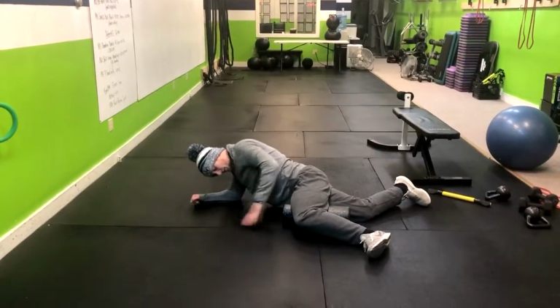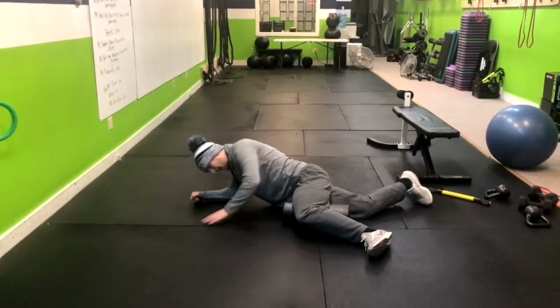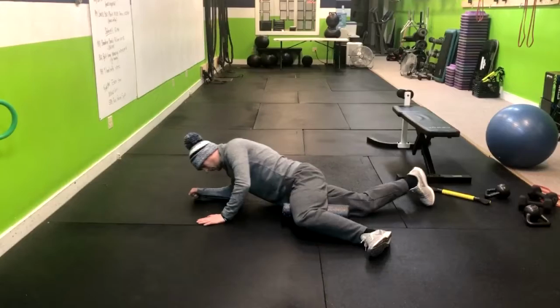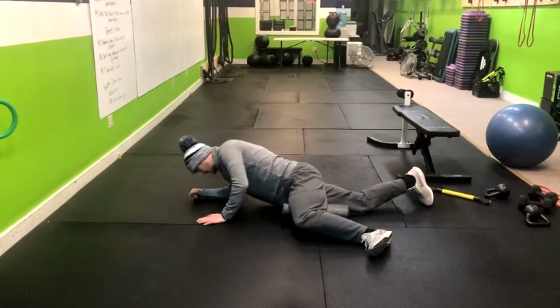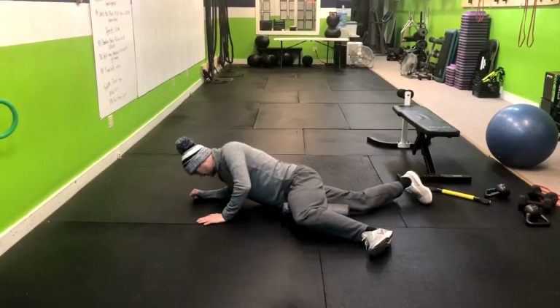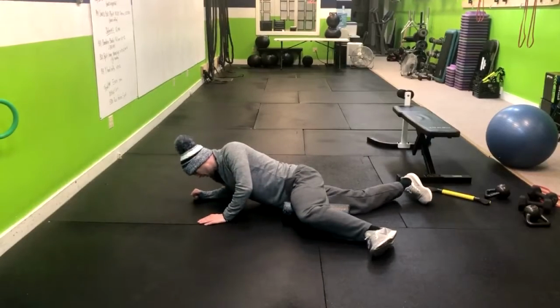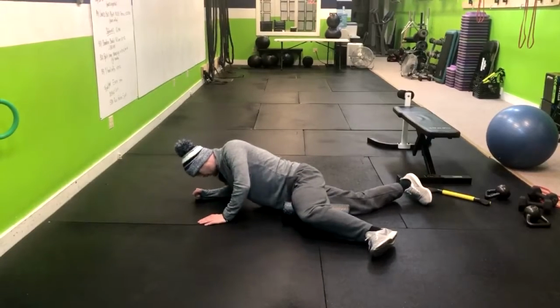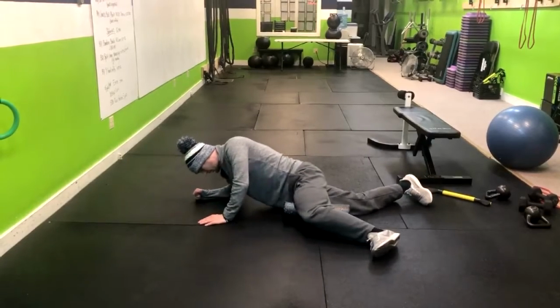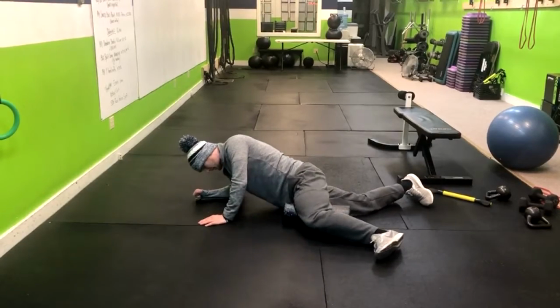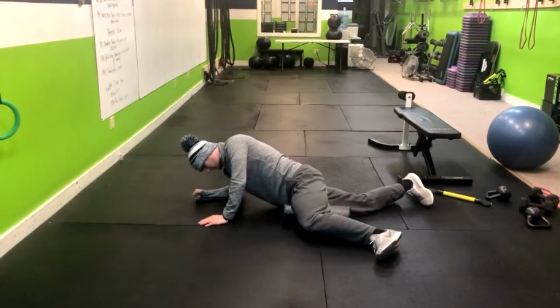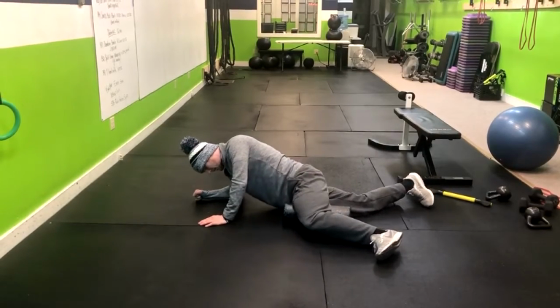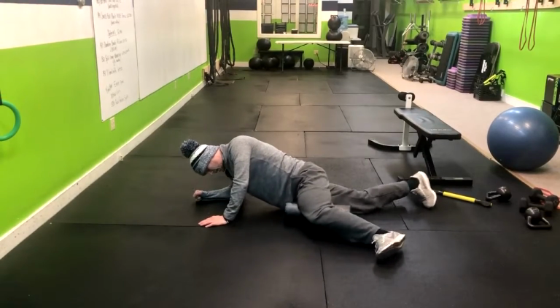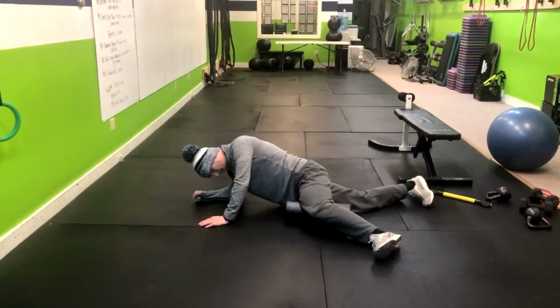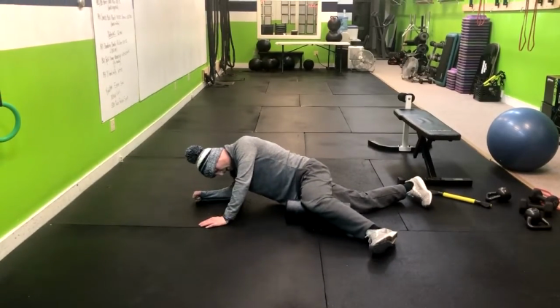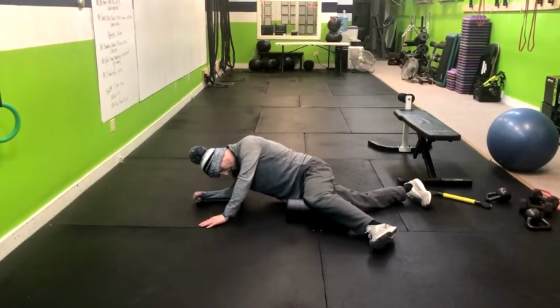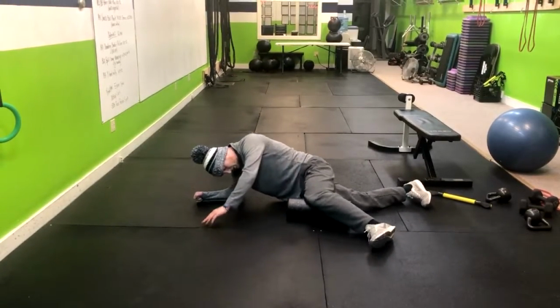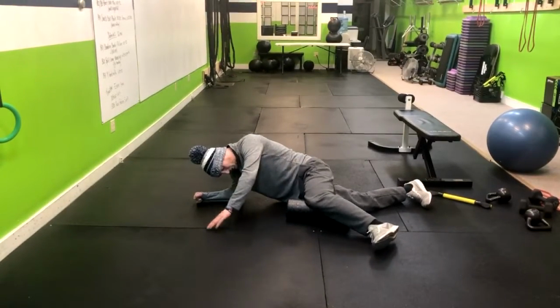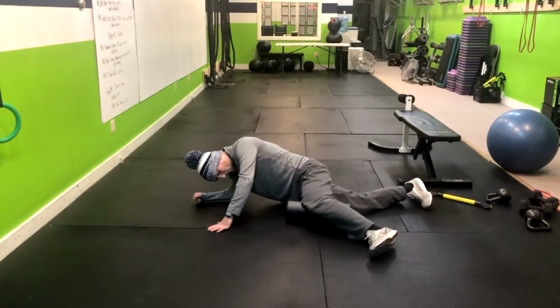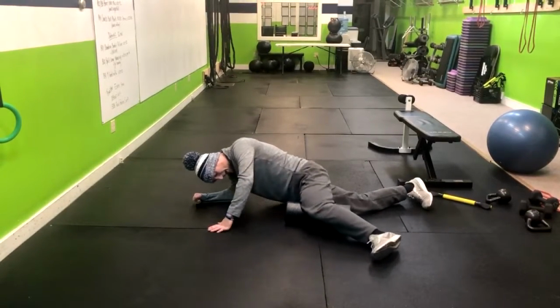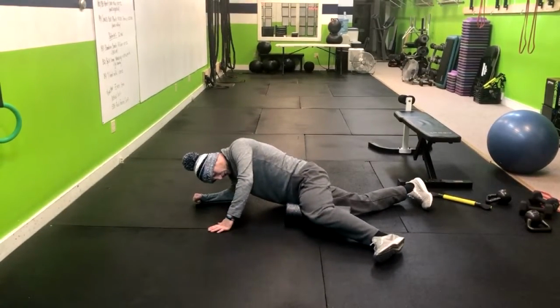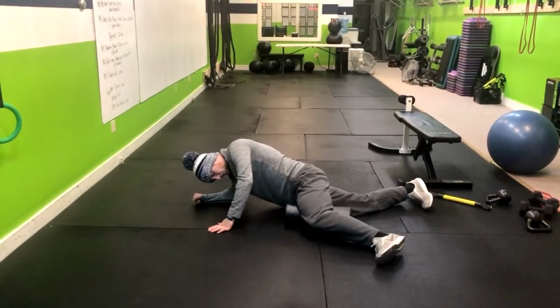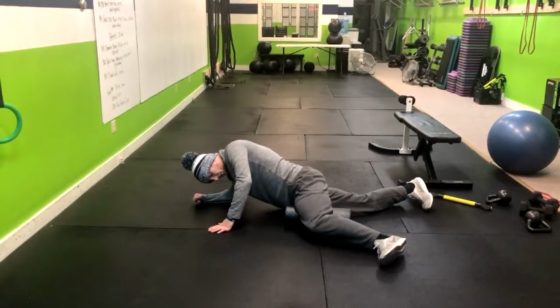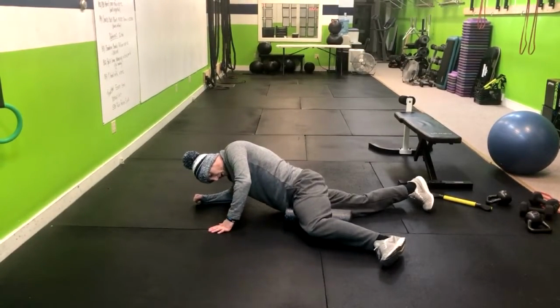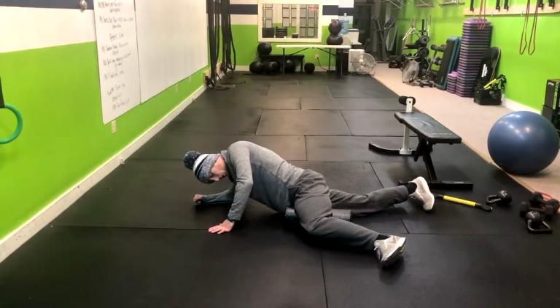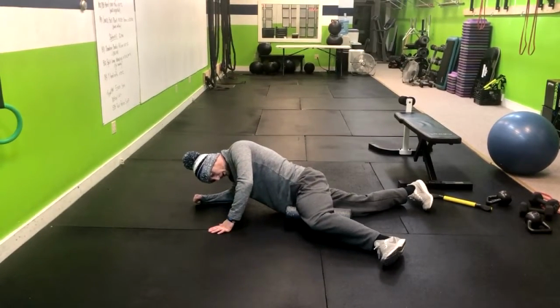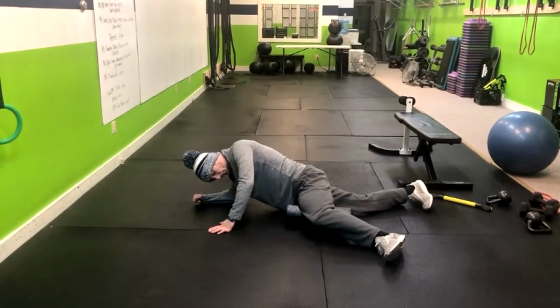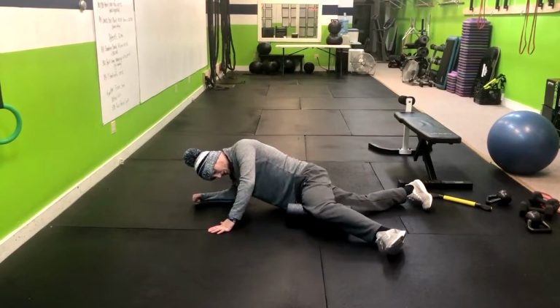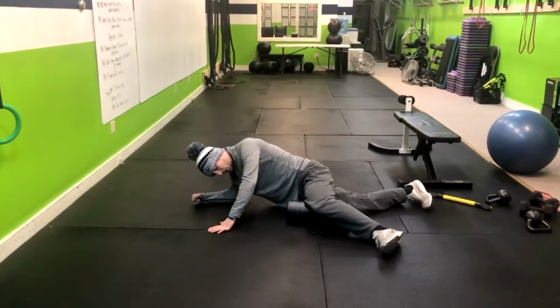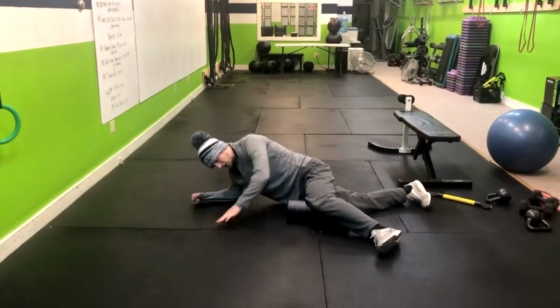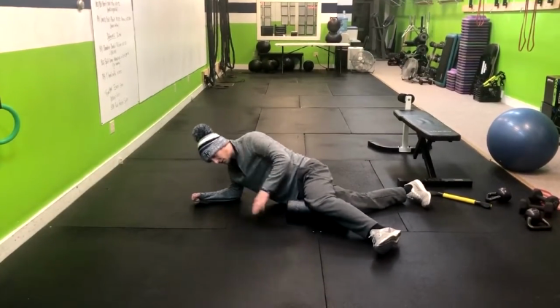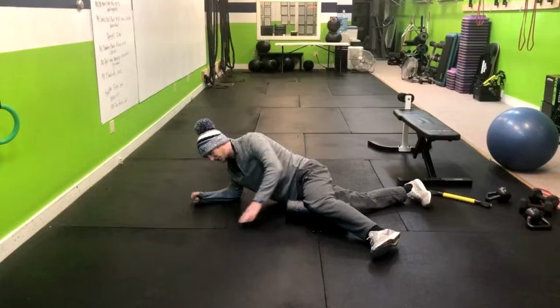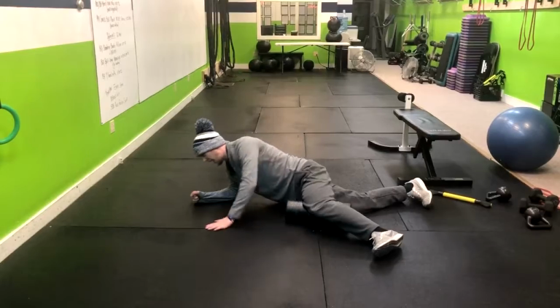From here, you're going to pick yourself up gently and just roll back and forth, putting pressure on your inner thigh.